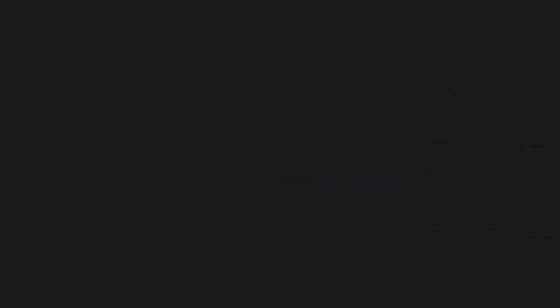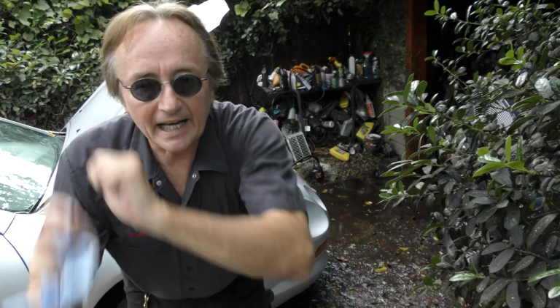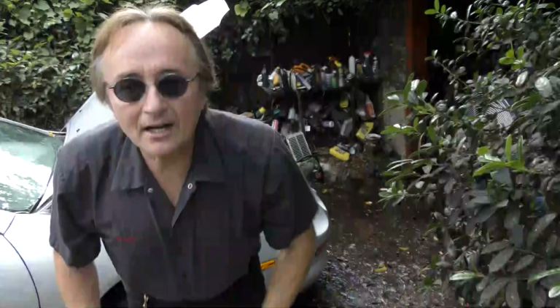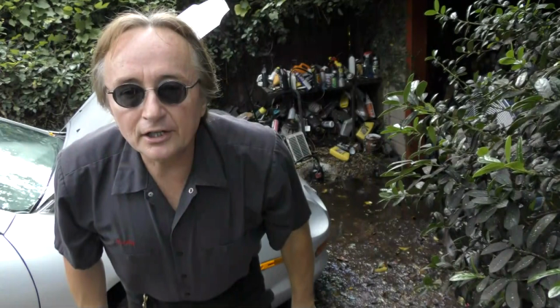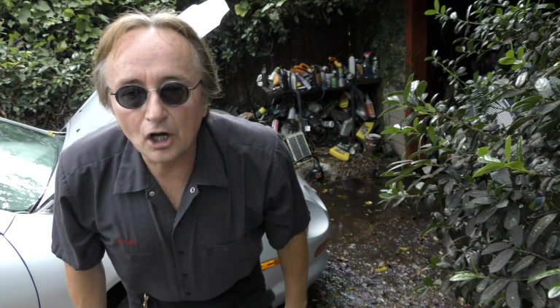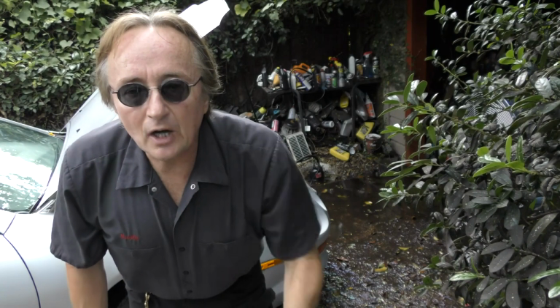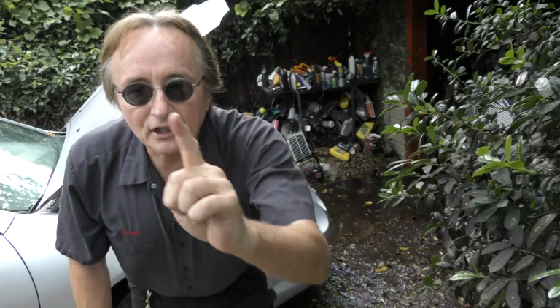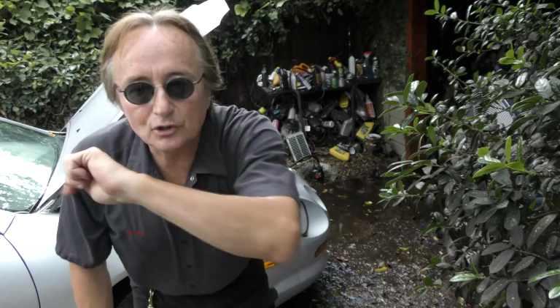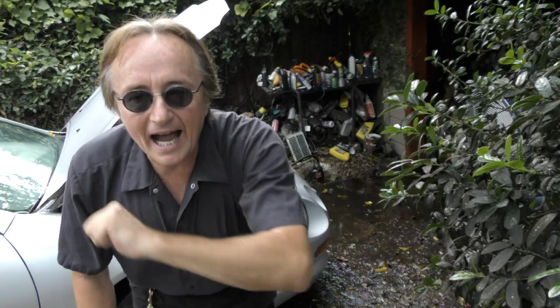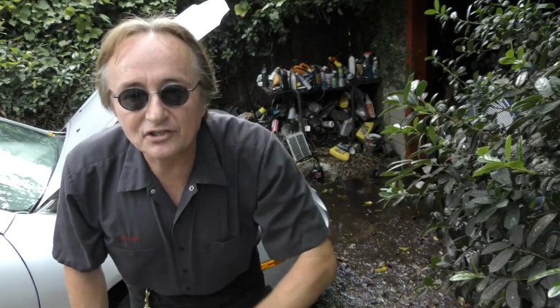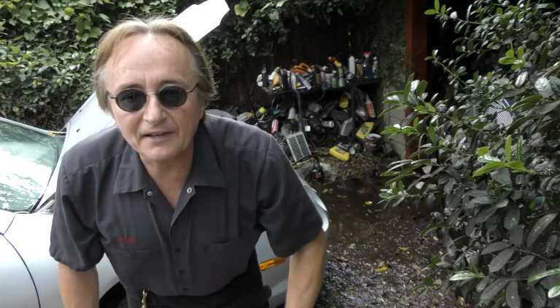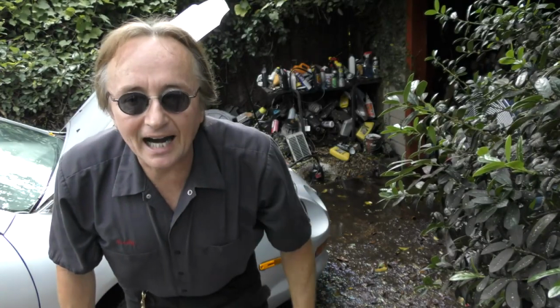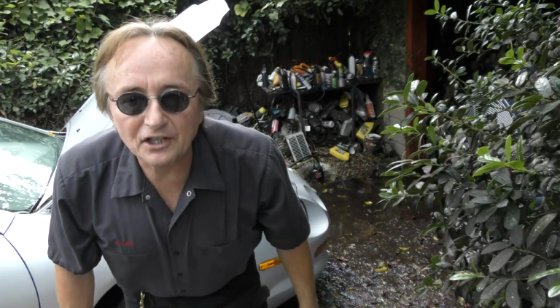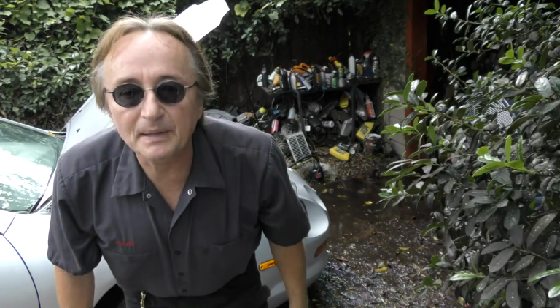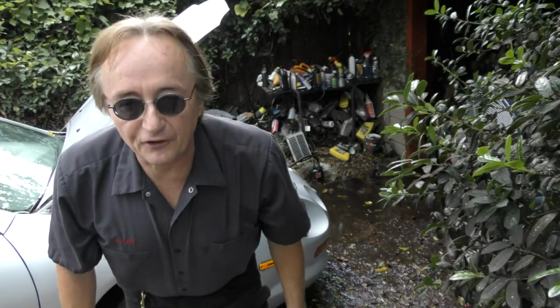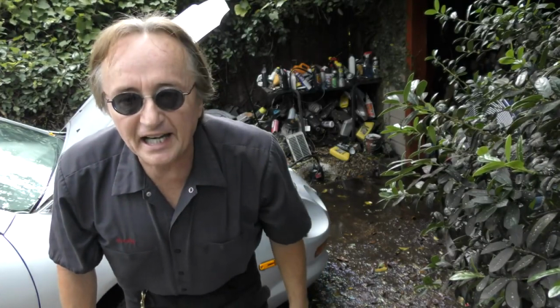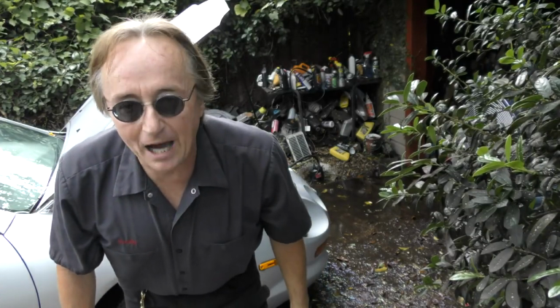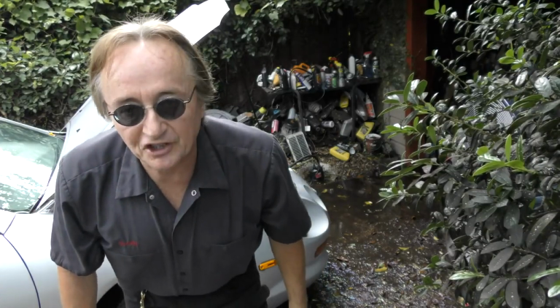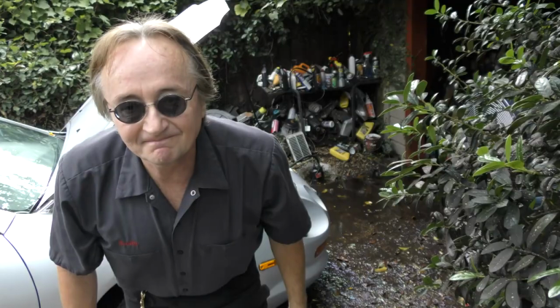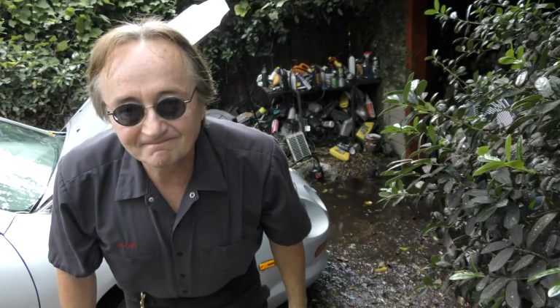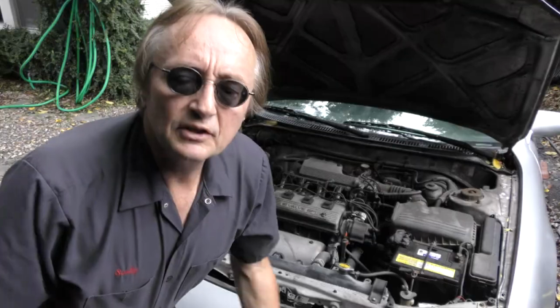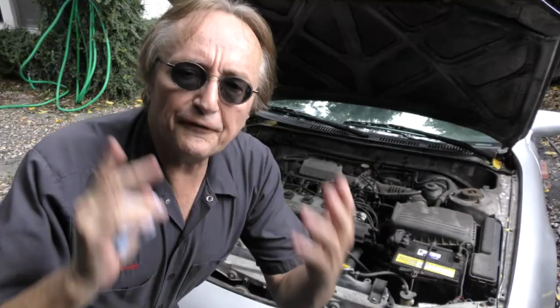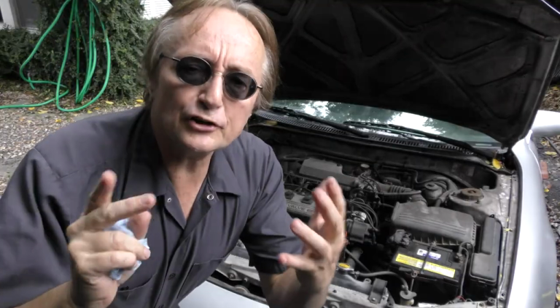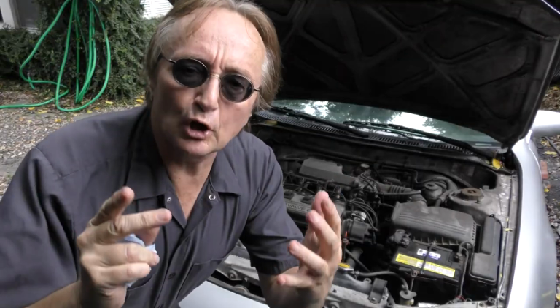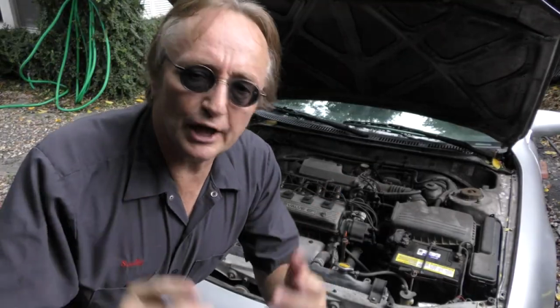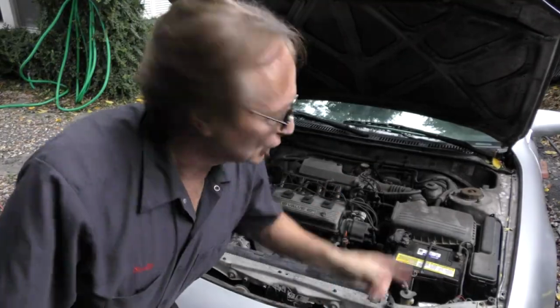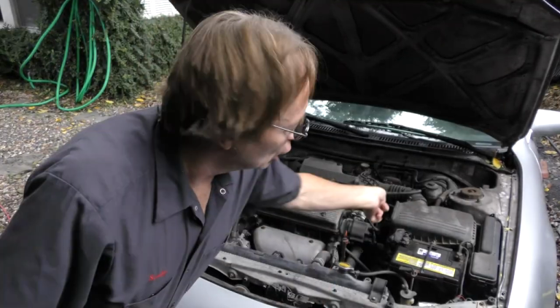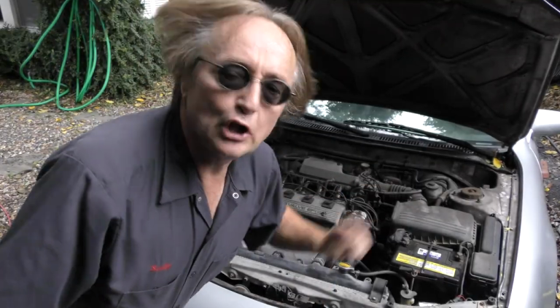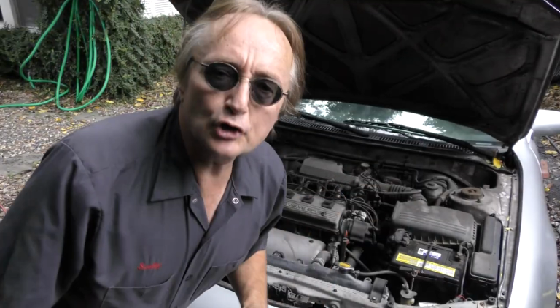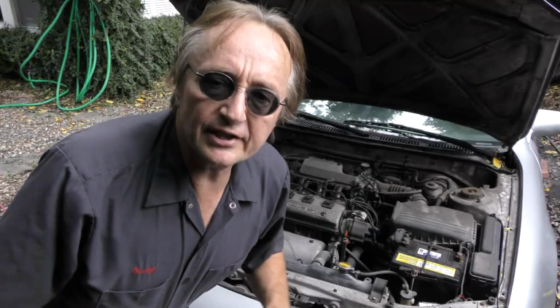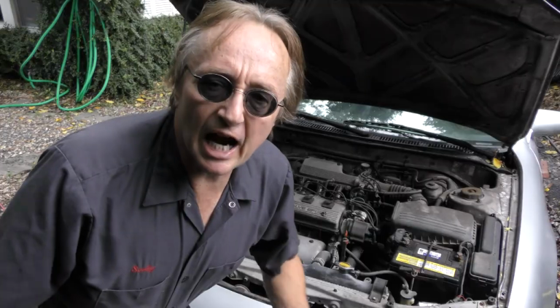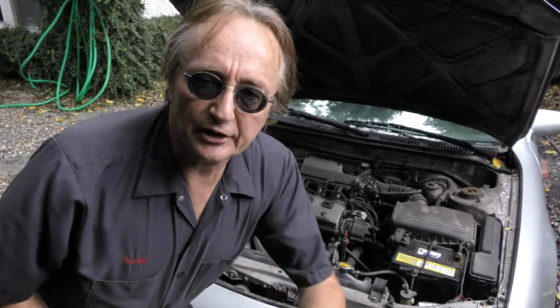Today I'm going to show you how you can try to save a car that's been flooded out. The first rule is don't try to start it.